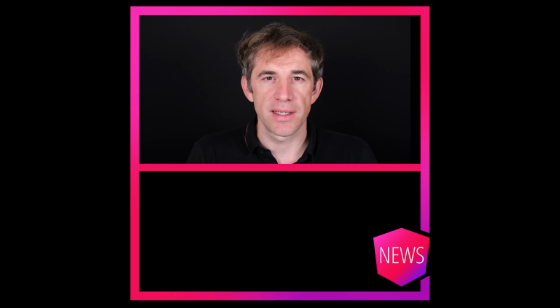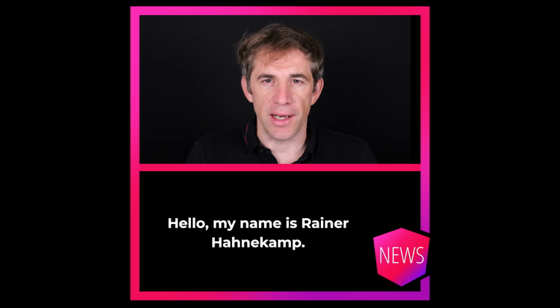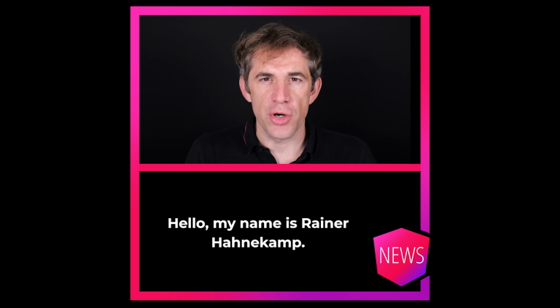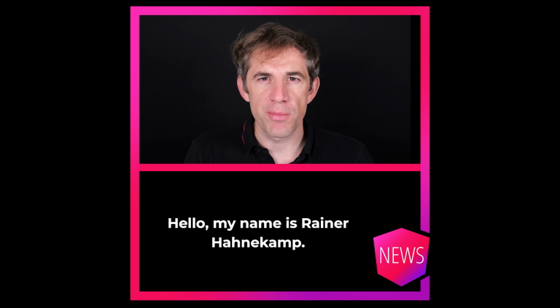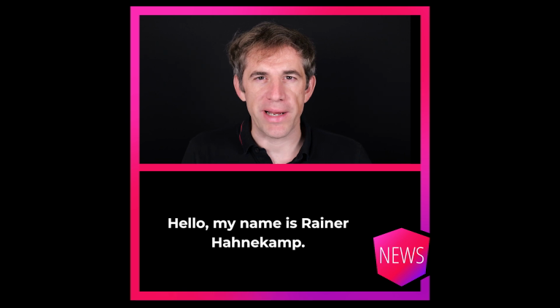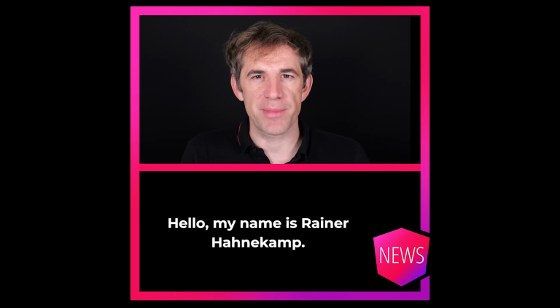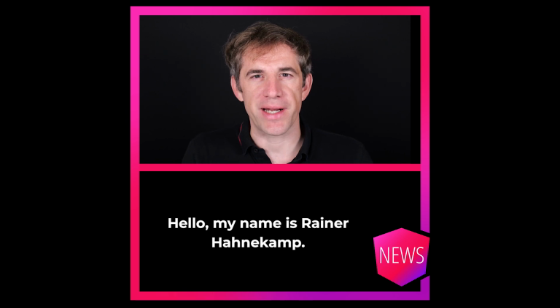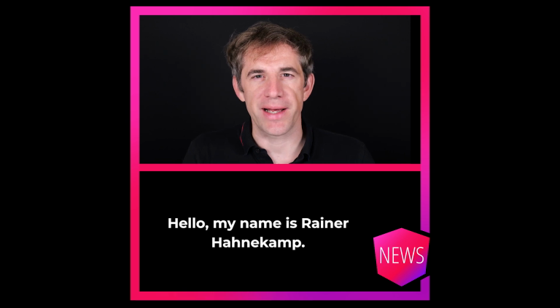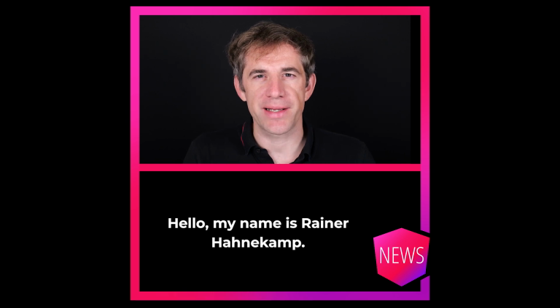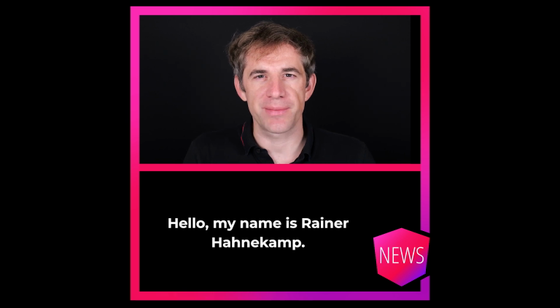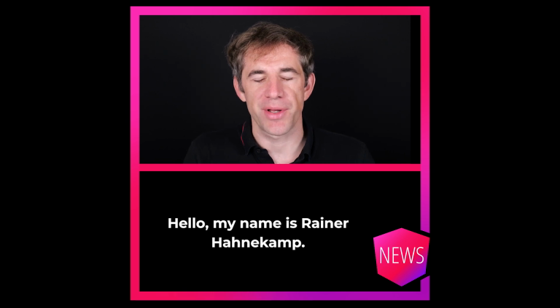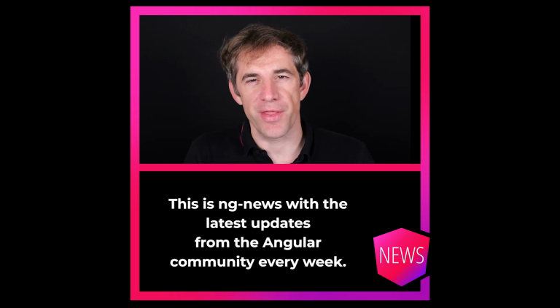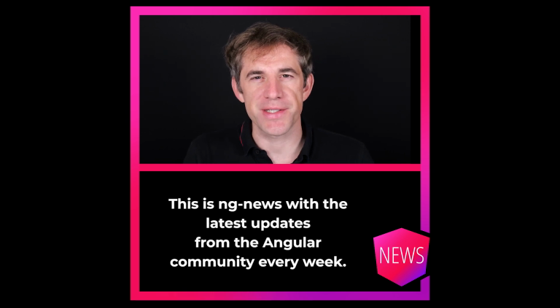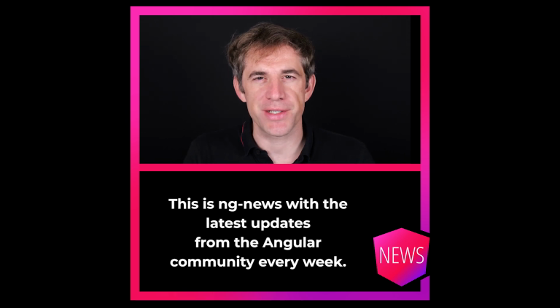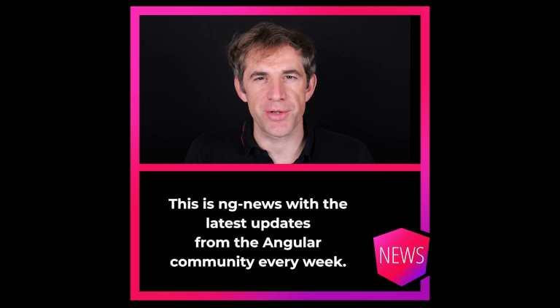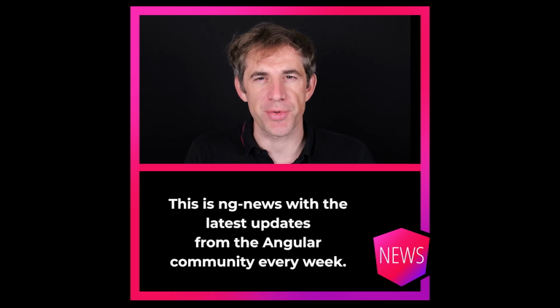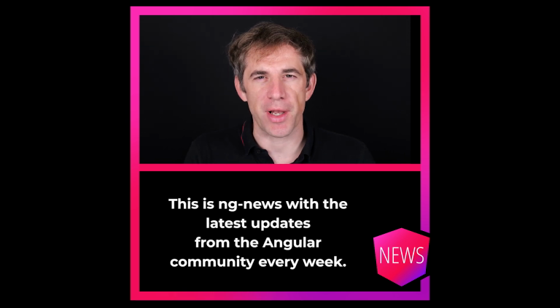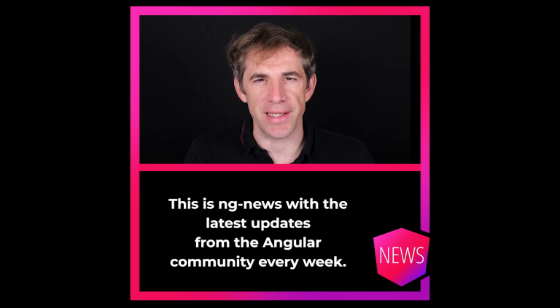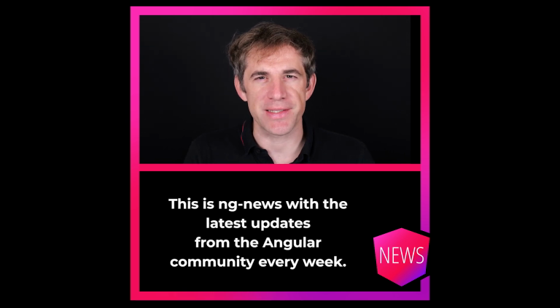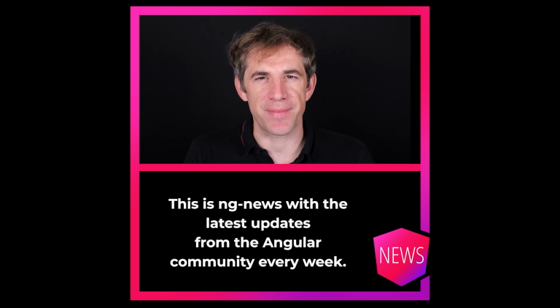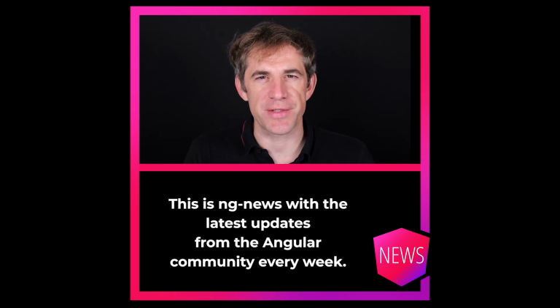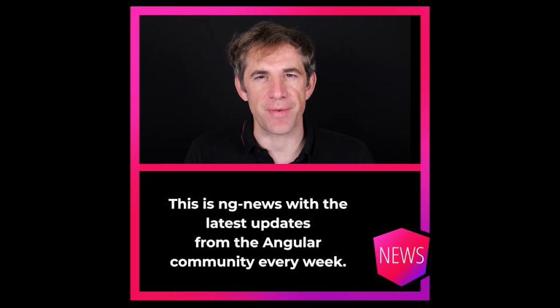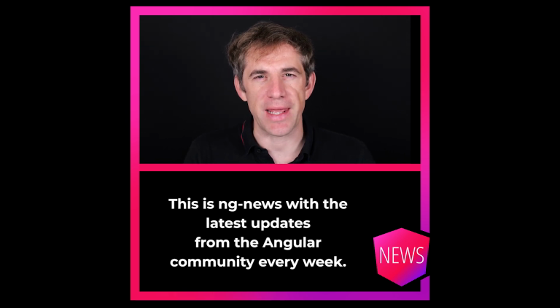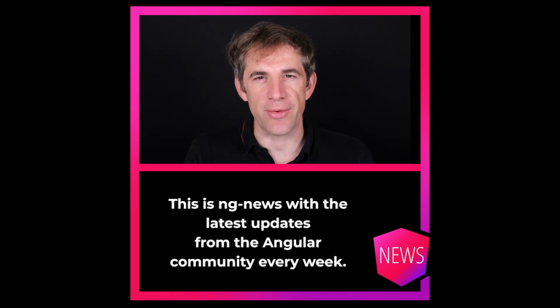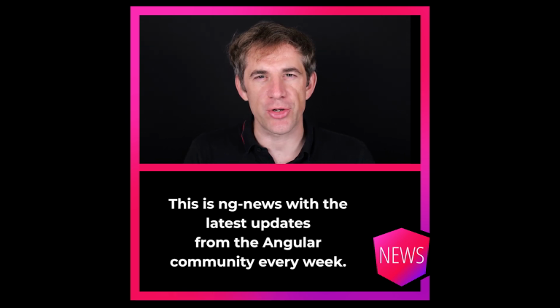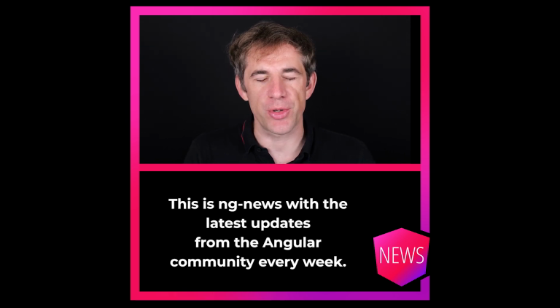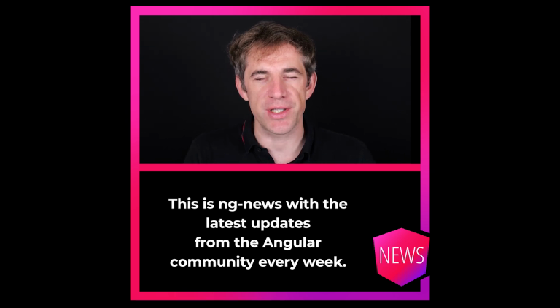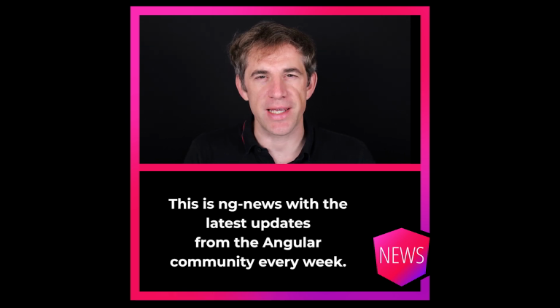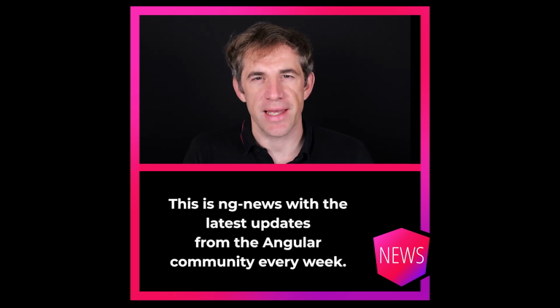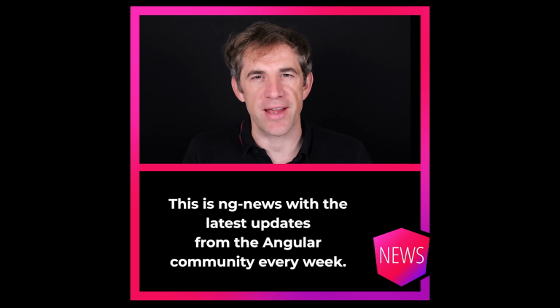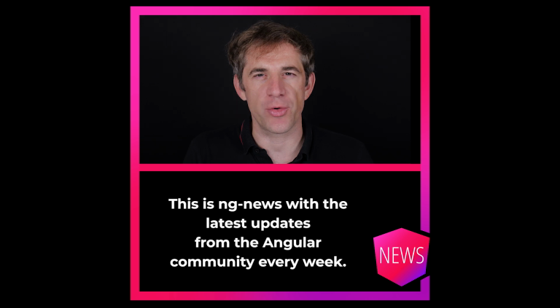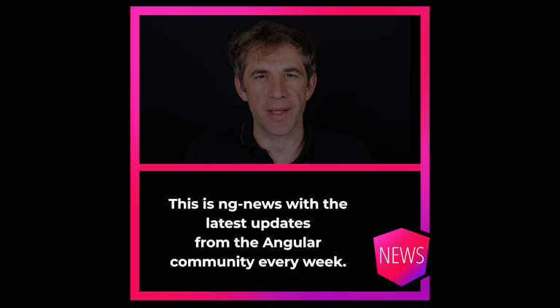Hello, my name is Rainer Hanekamp. This is Engine News with the latest updates from the Angular community every week.